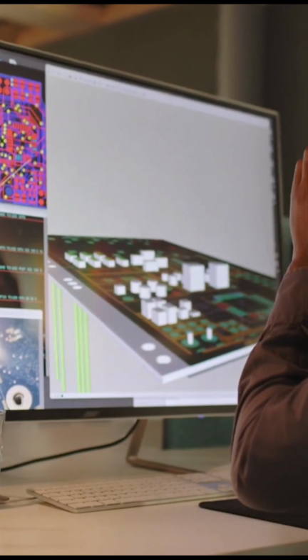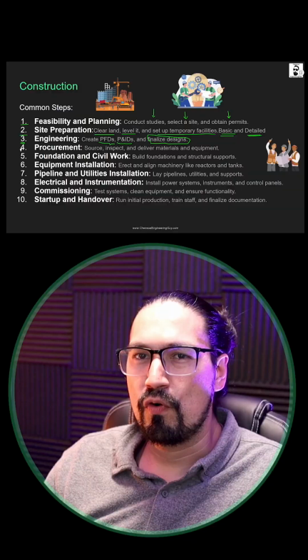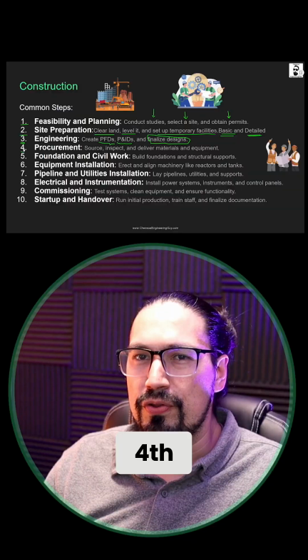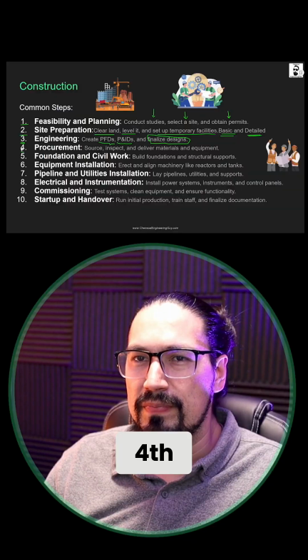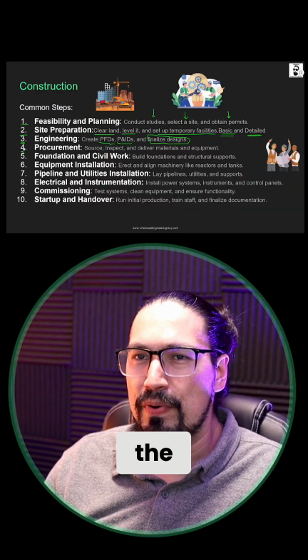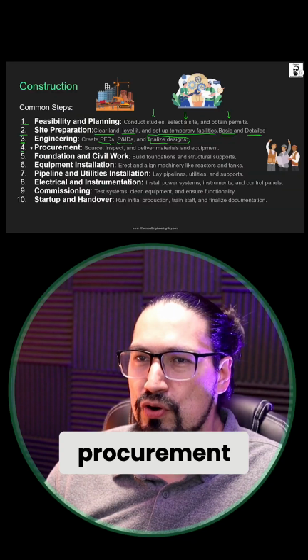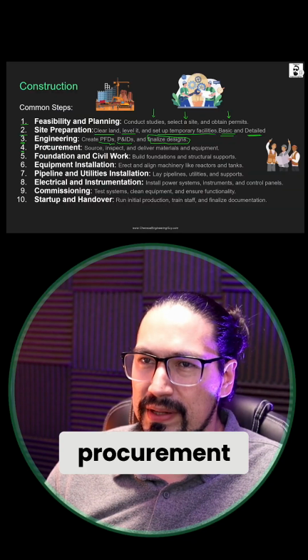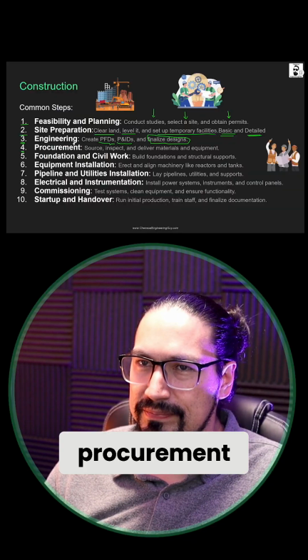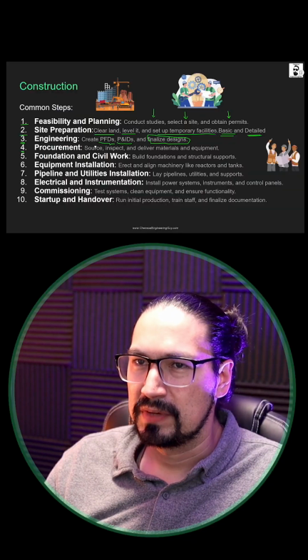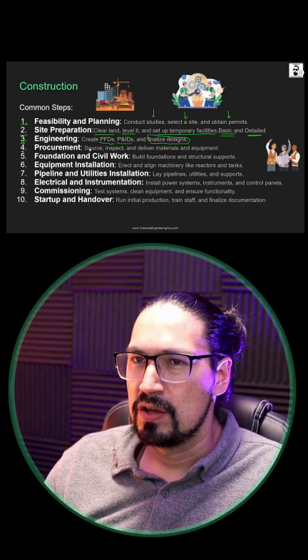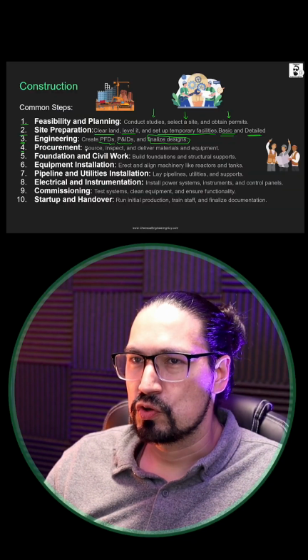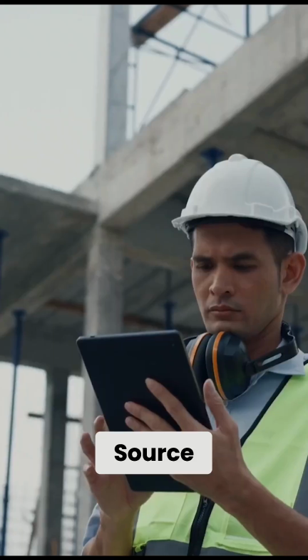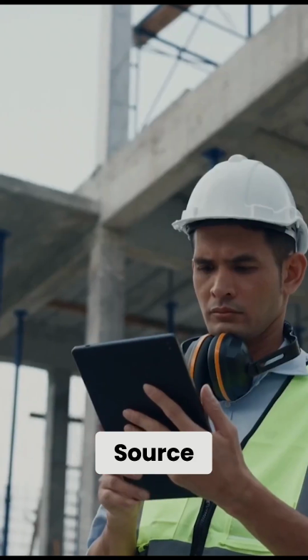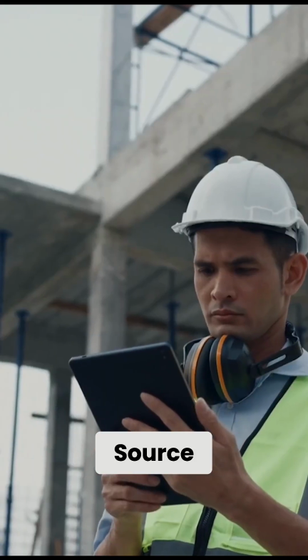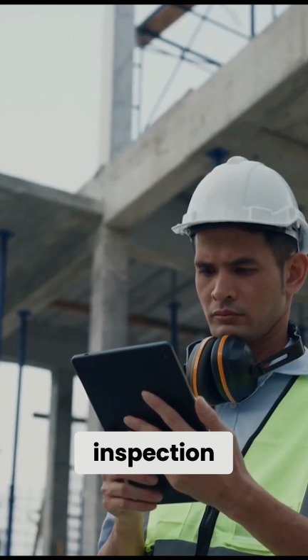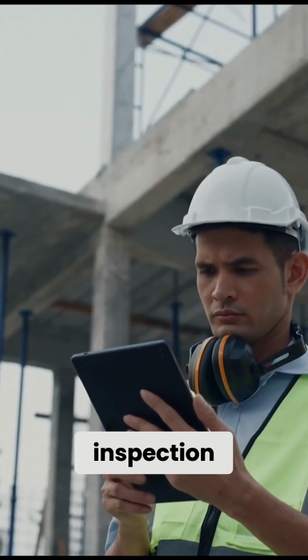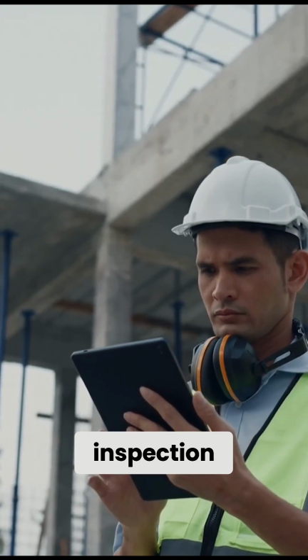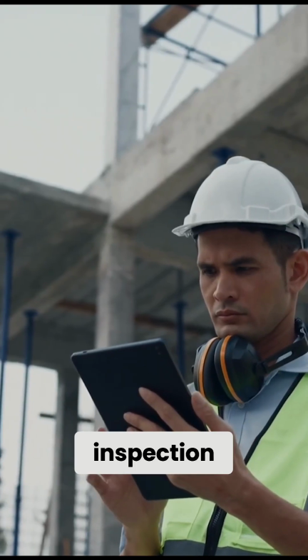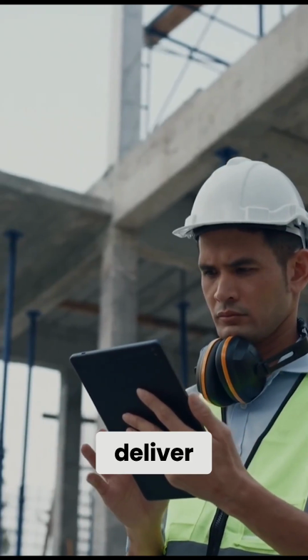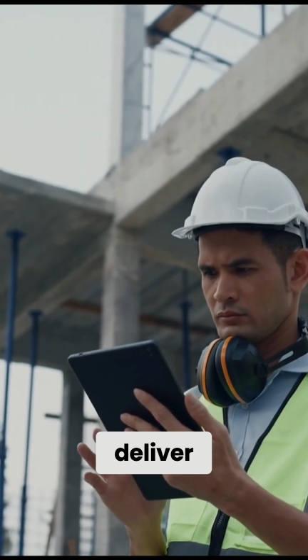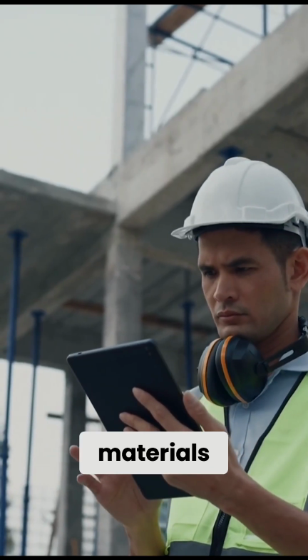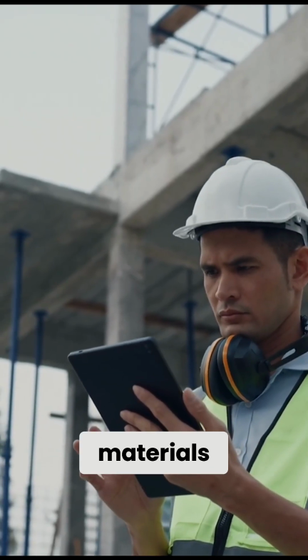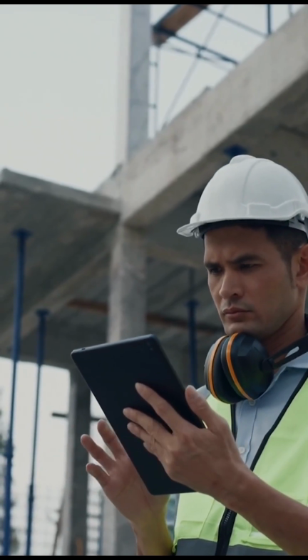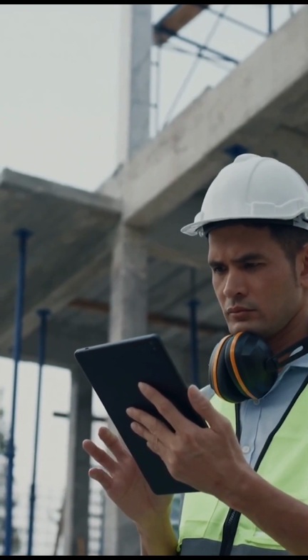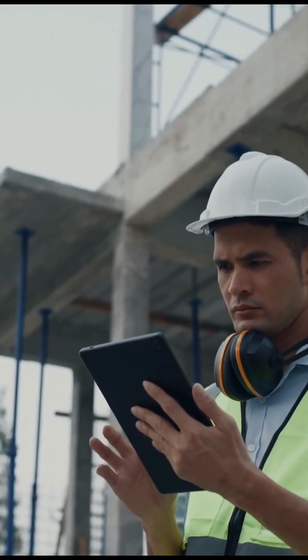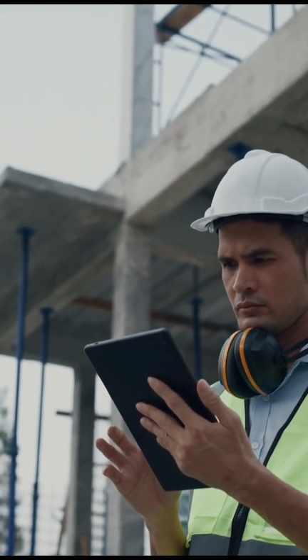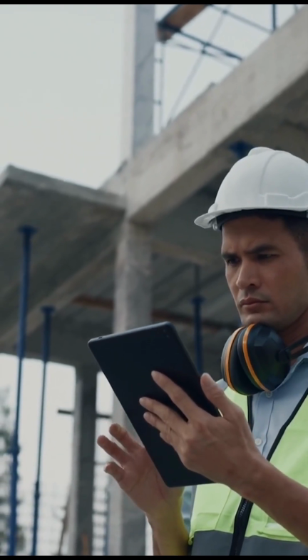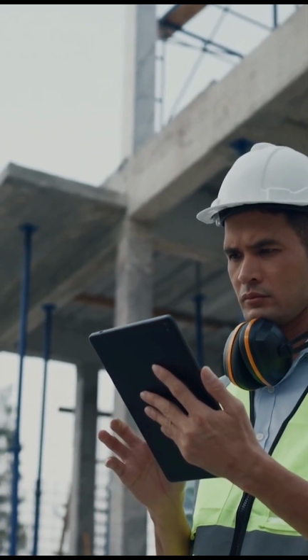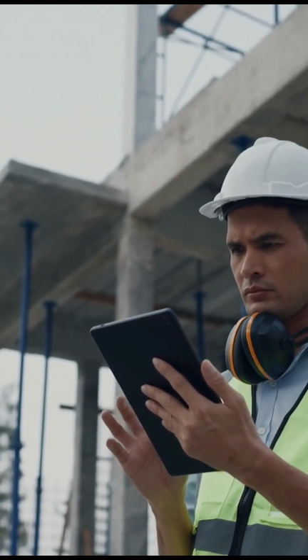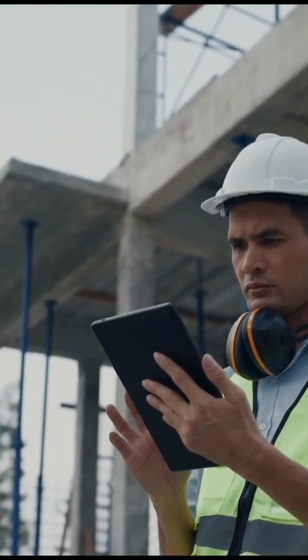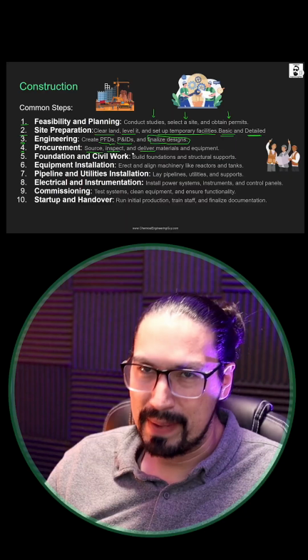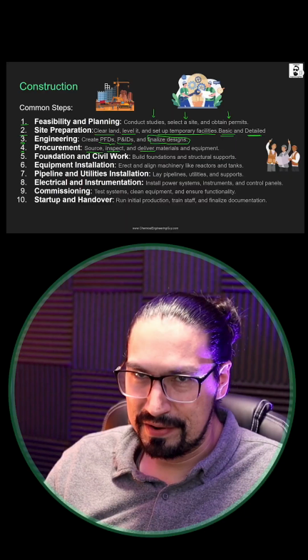Fourth, the procurement. Source, inspection, deliver materials and equipment in a timely manner.